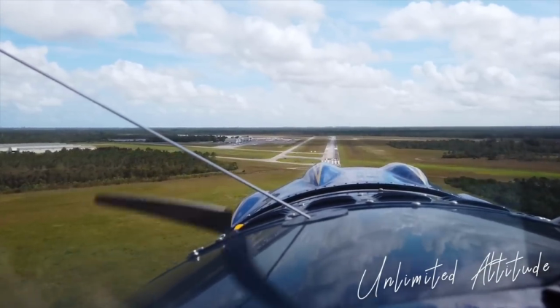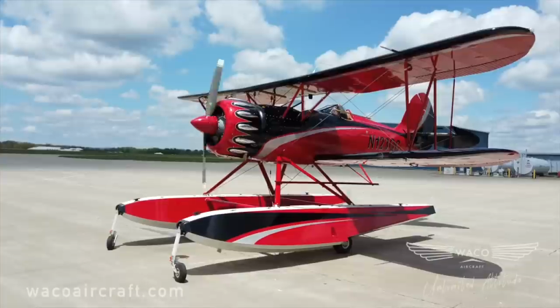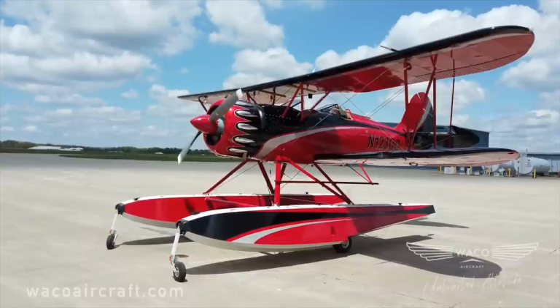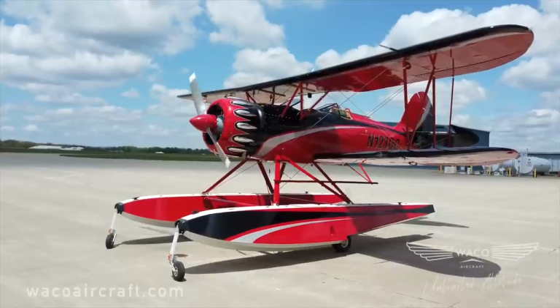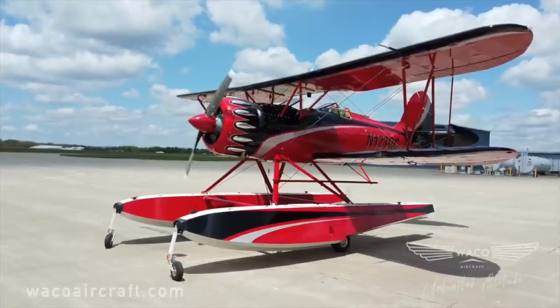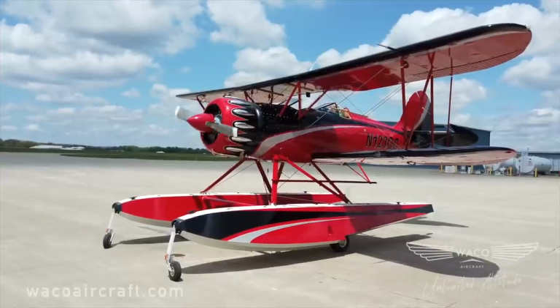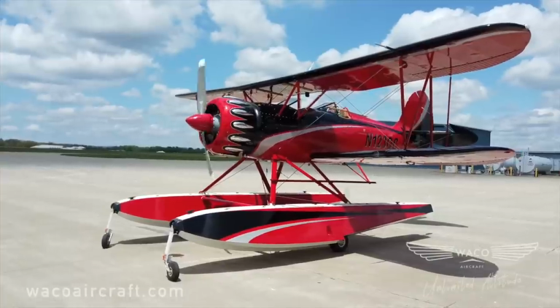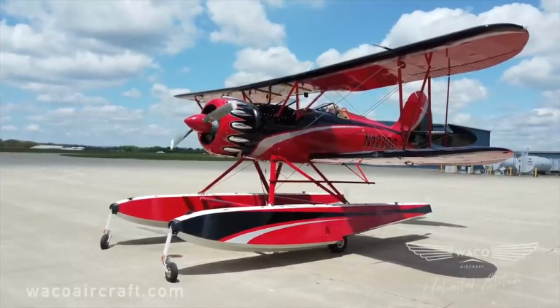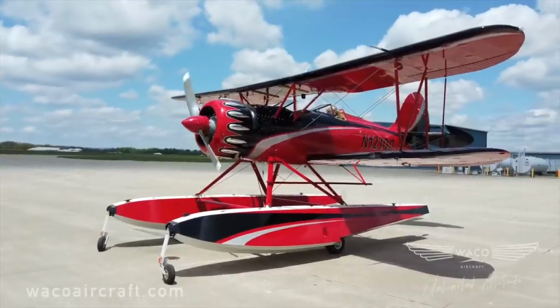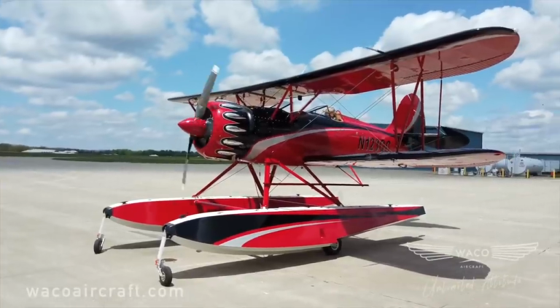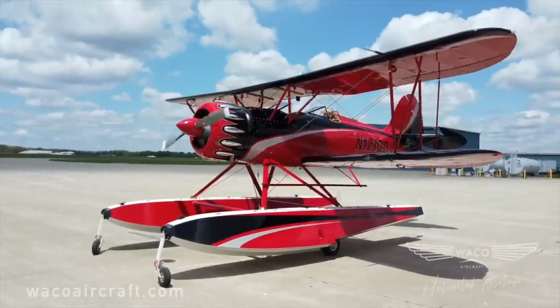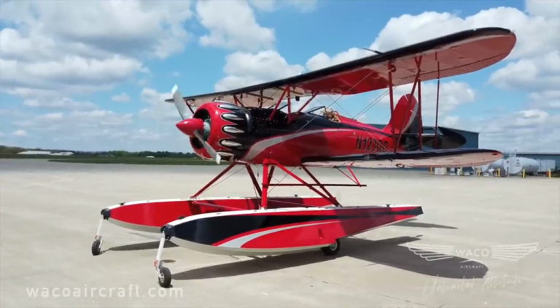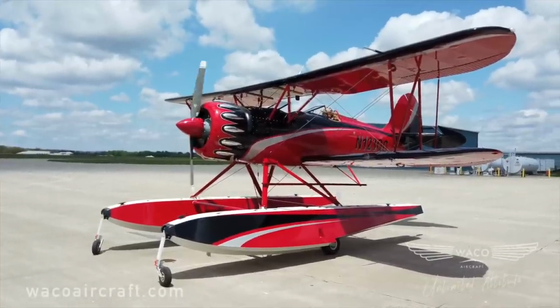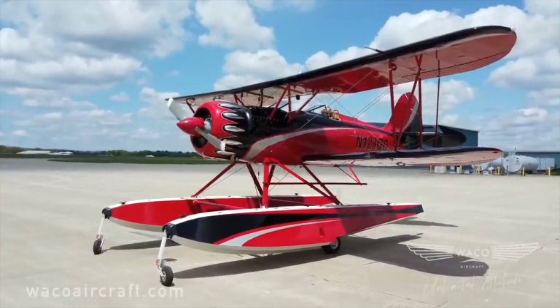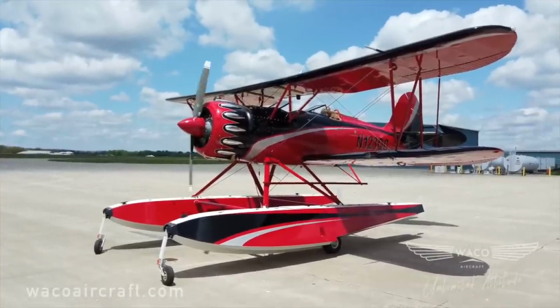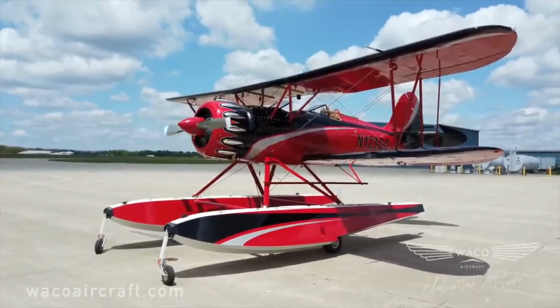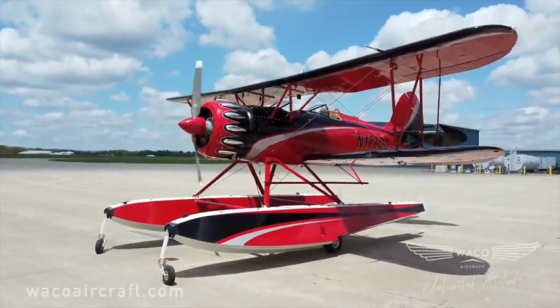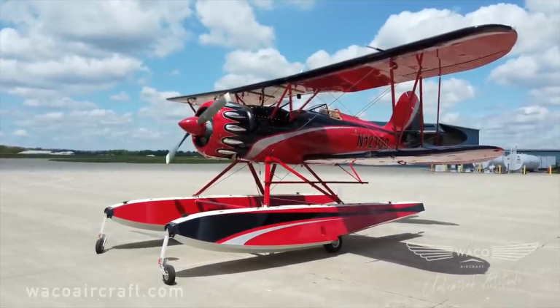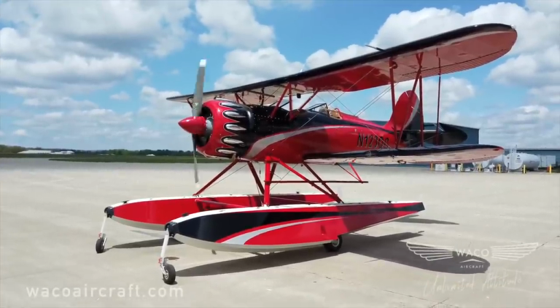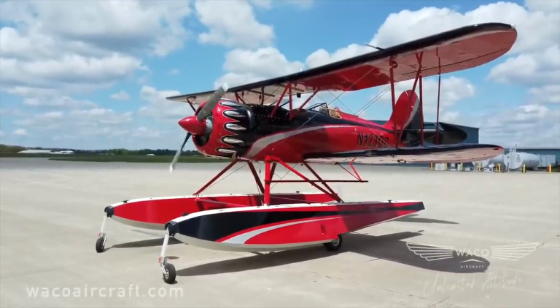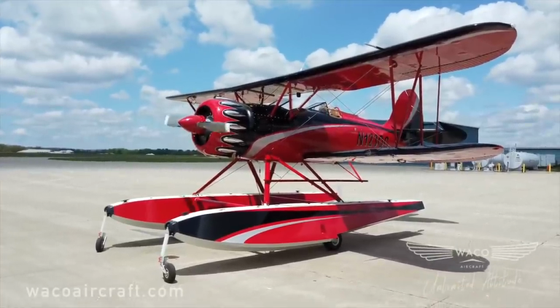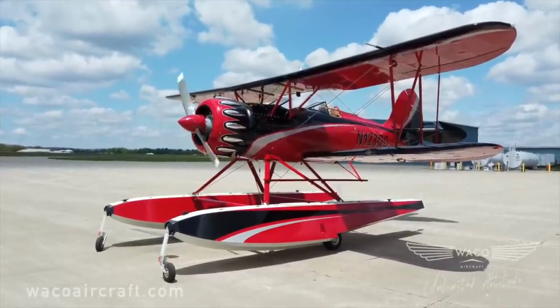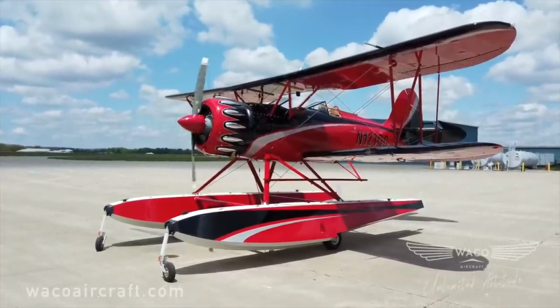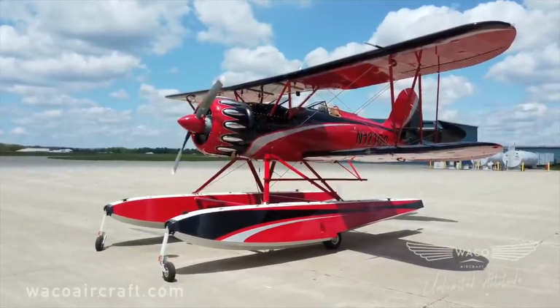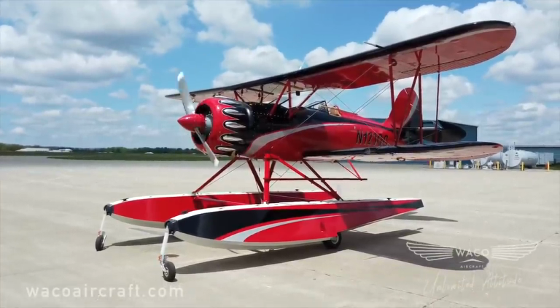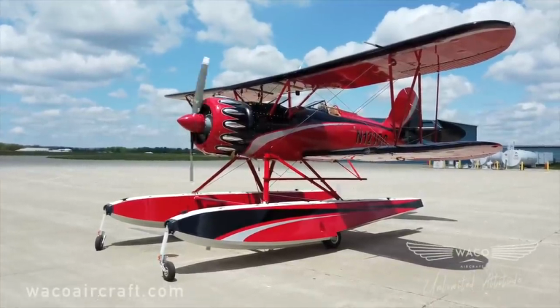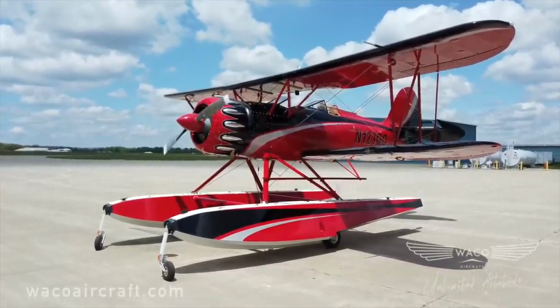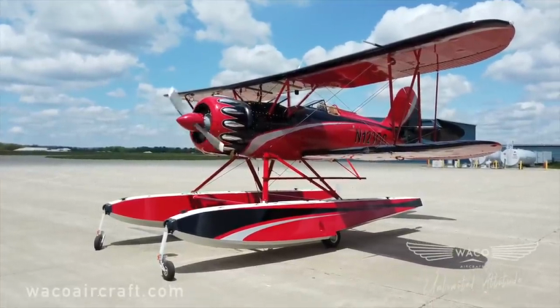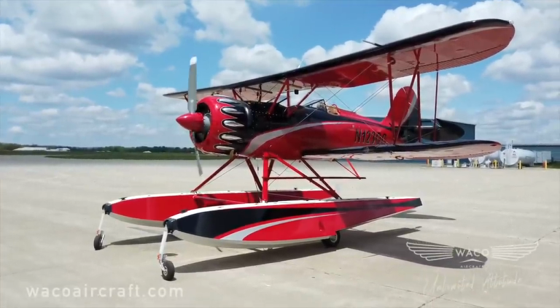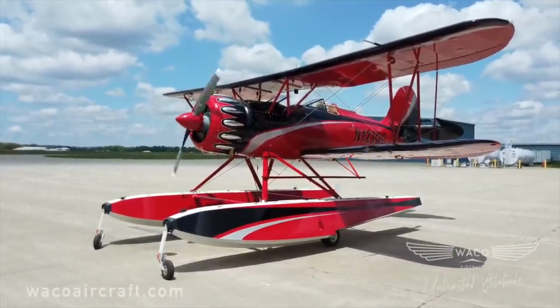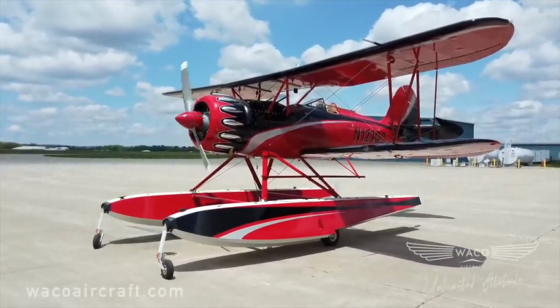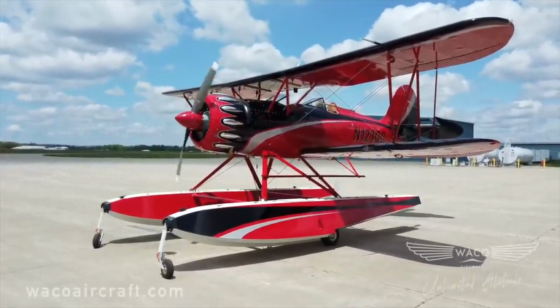The price tag on a brand new Waco YMF-5 is close to half a million dollars.